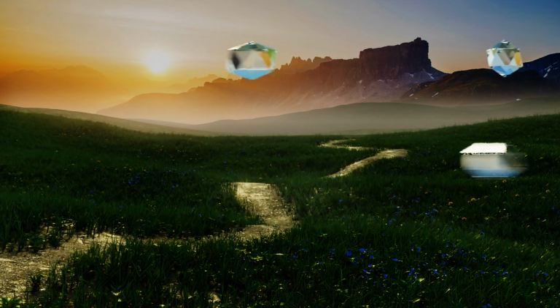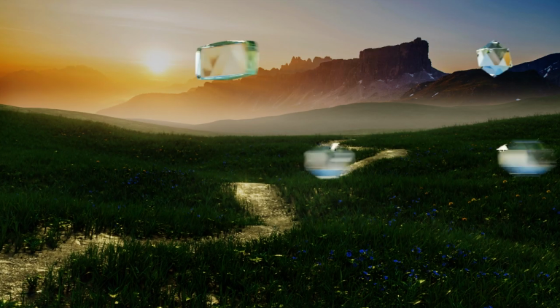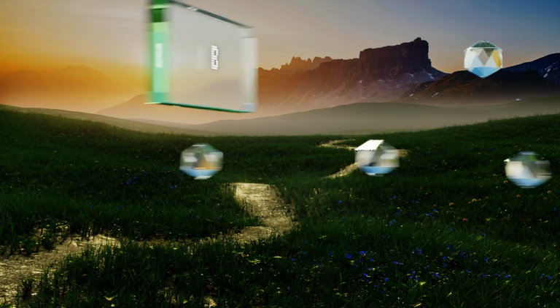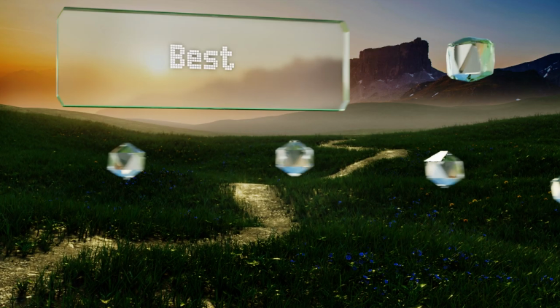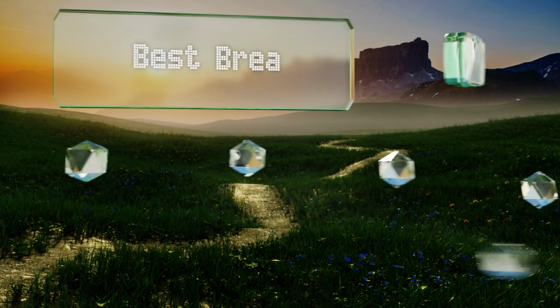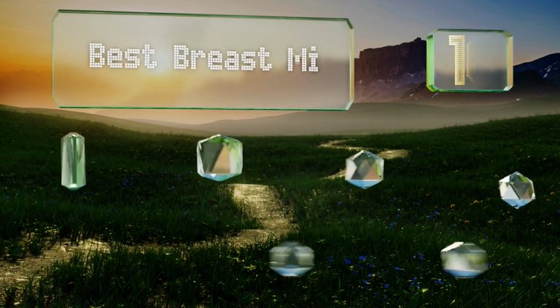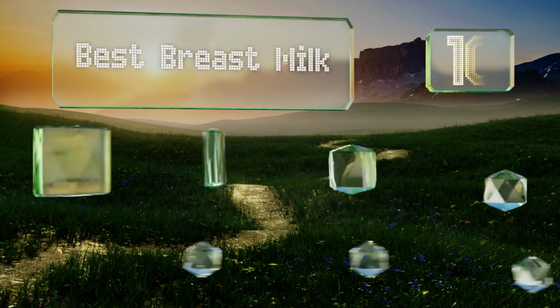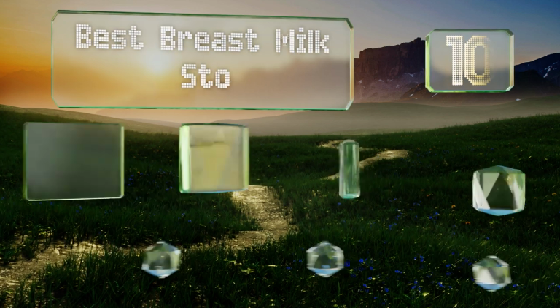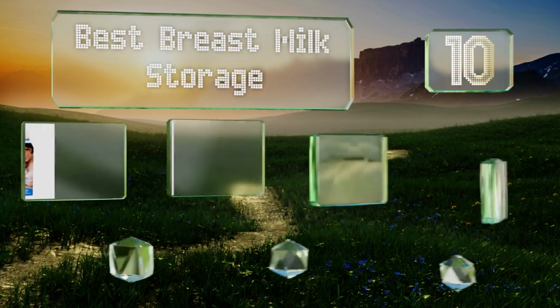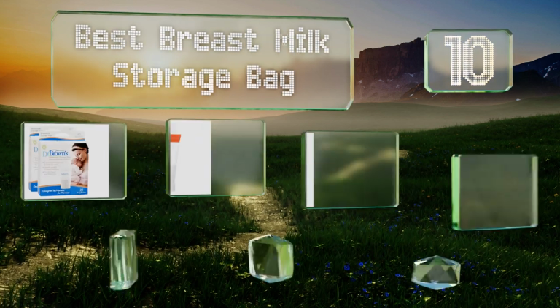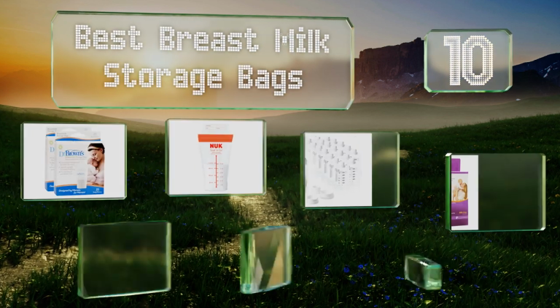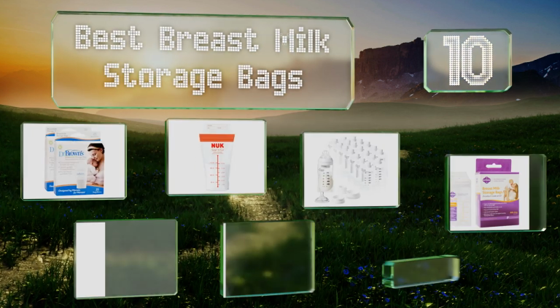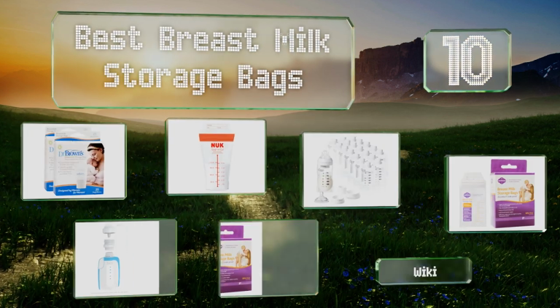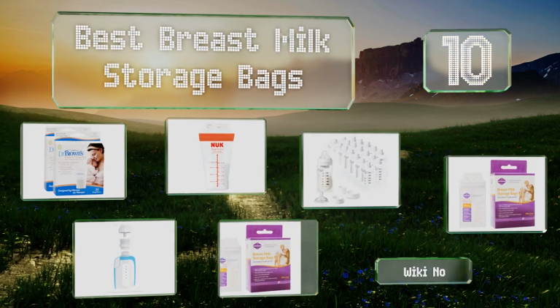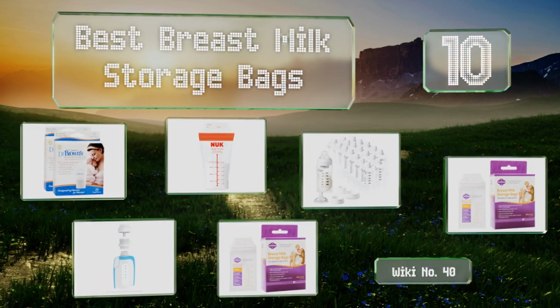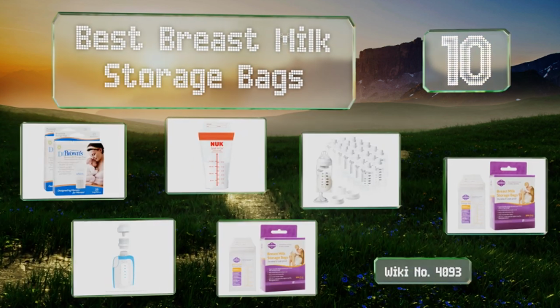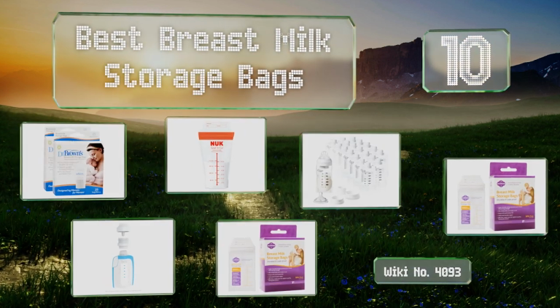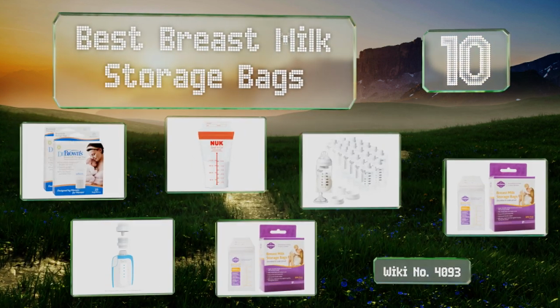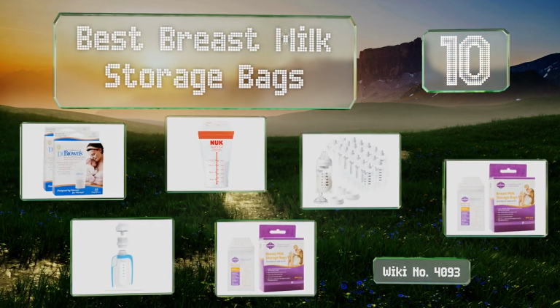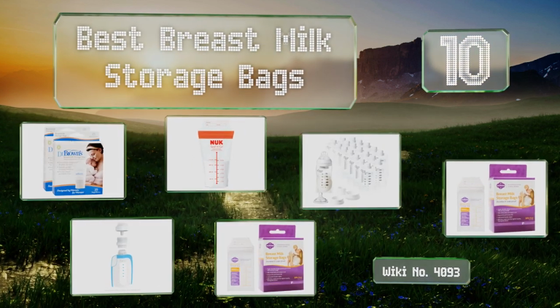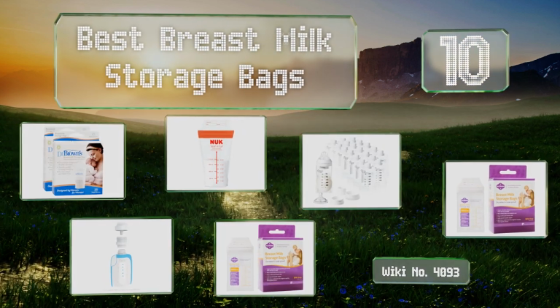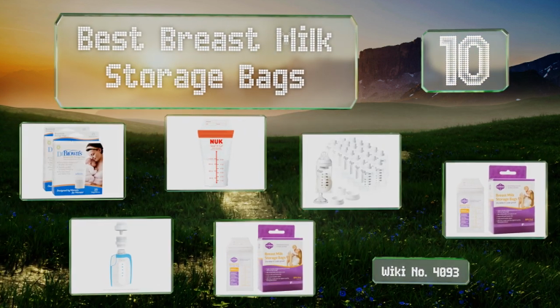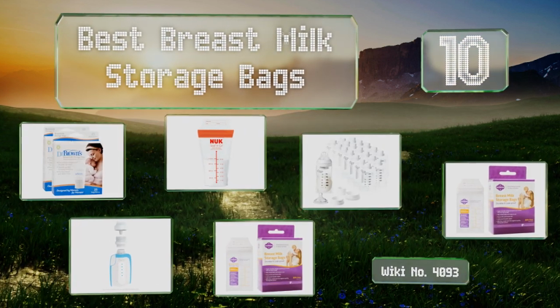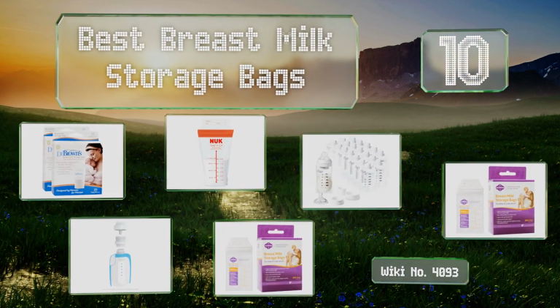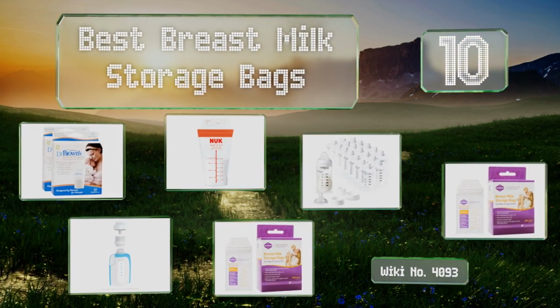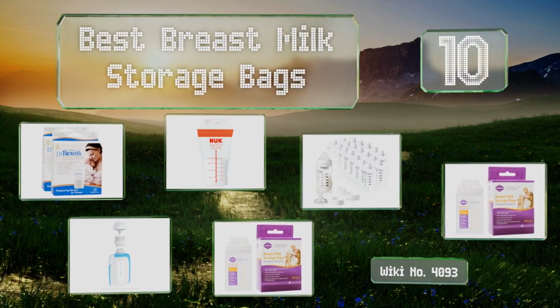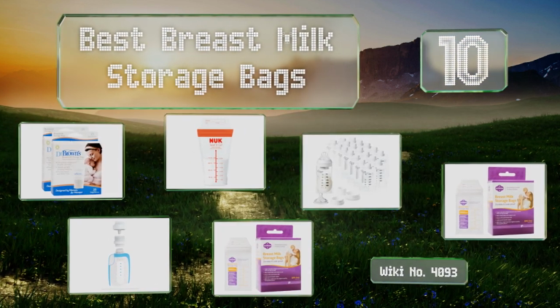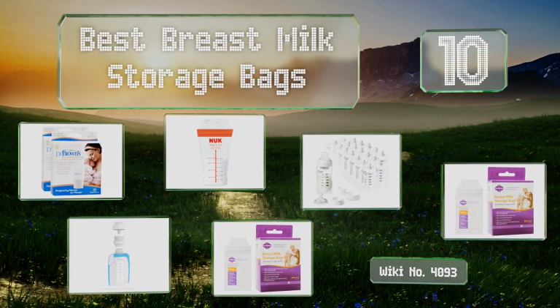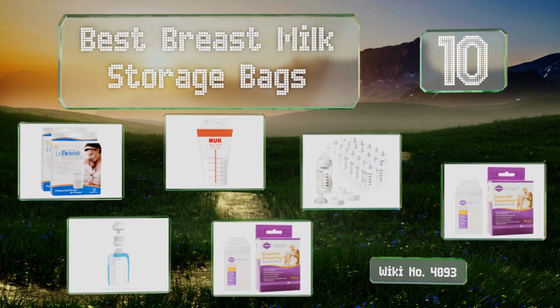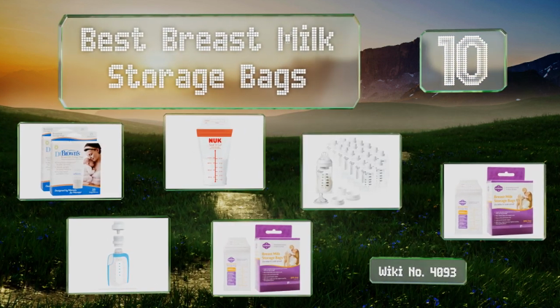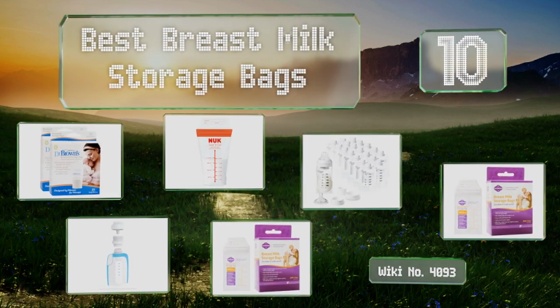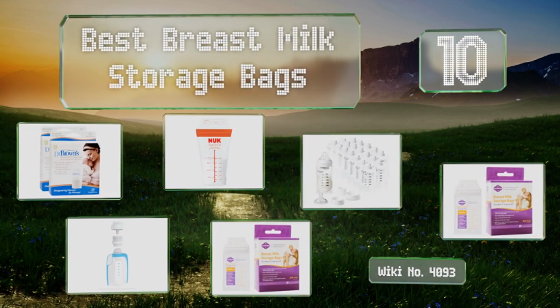EasyVid presents the 10 best breast milk storage bags. Let's get started with the list.